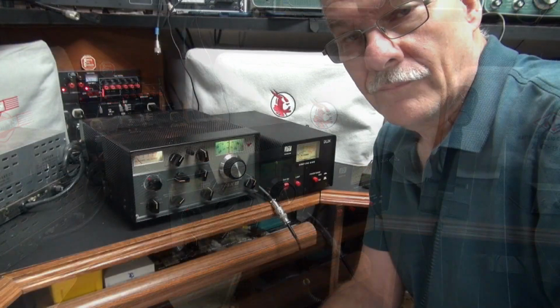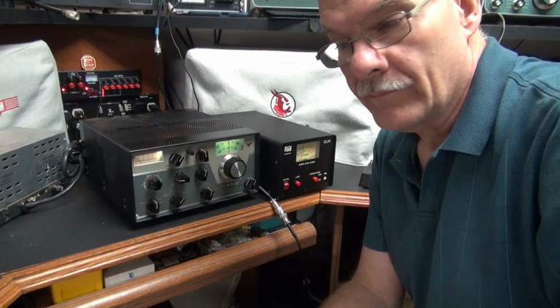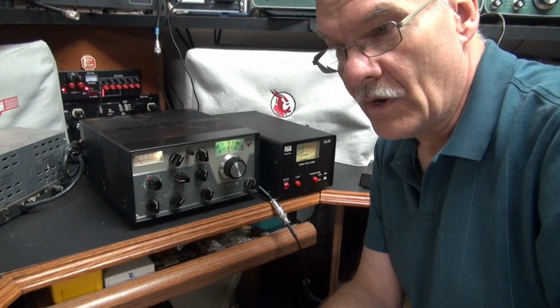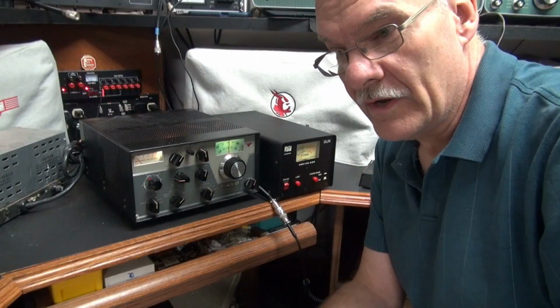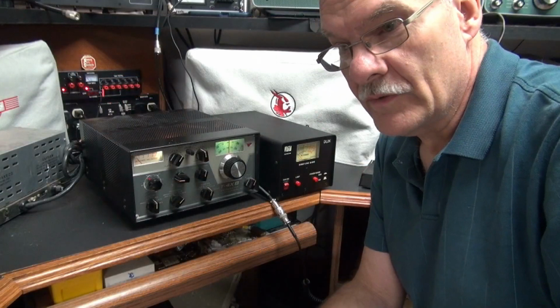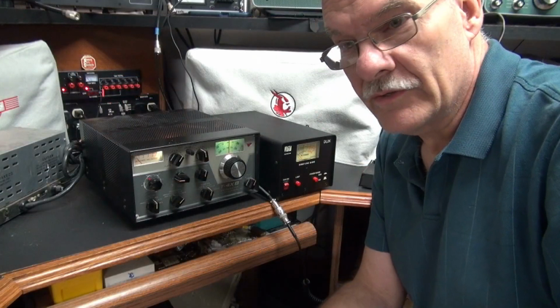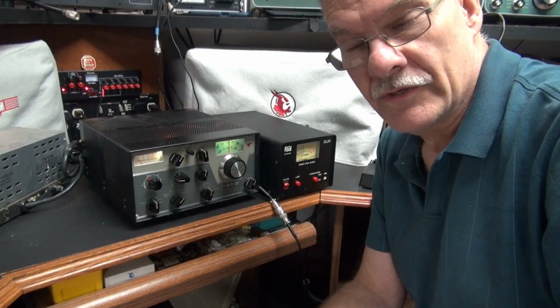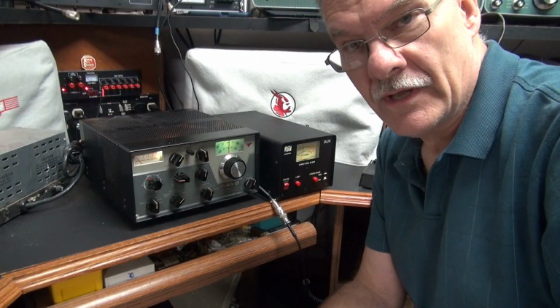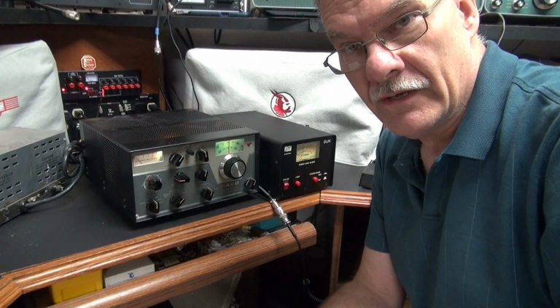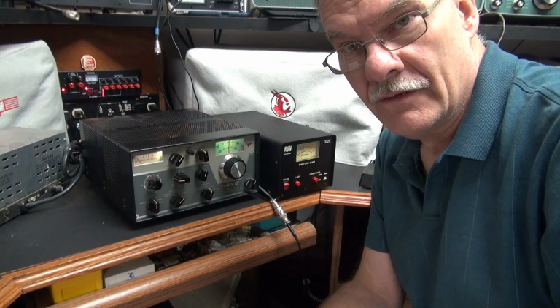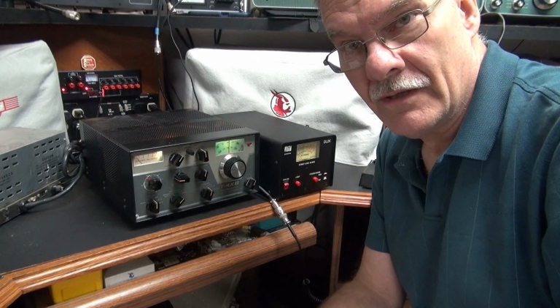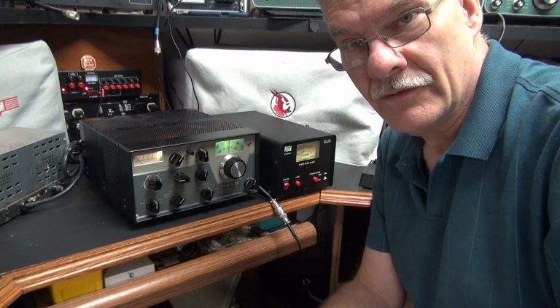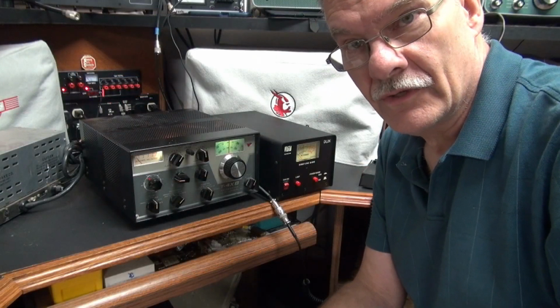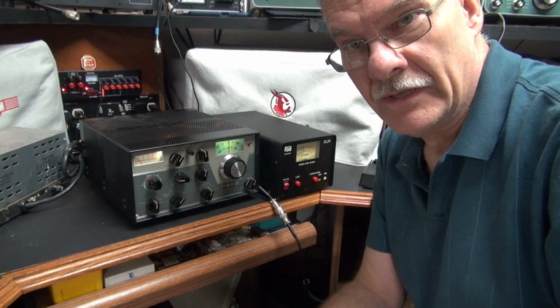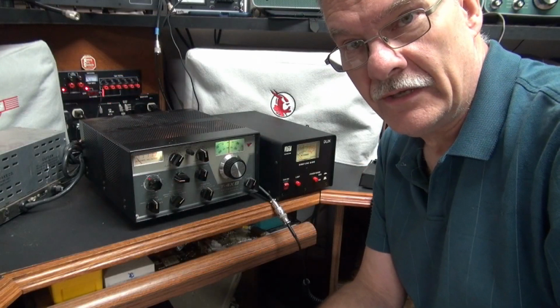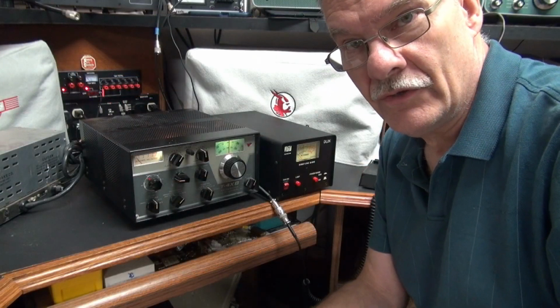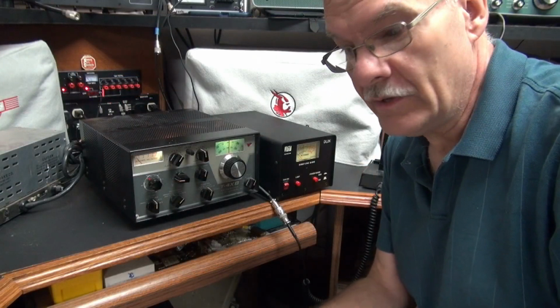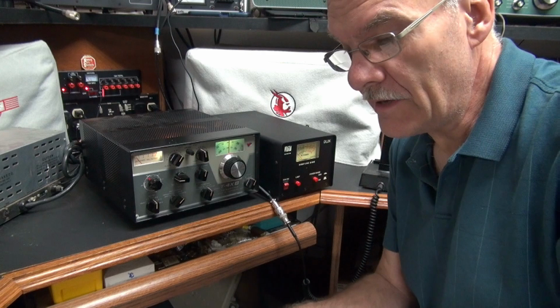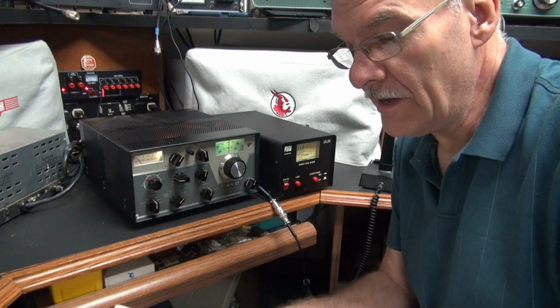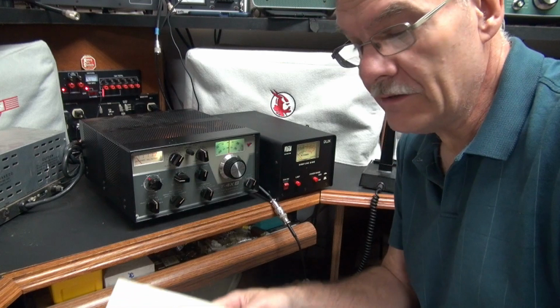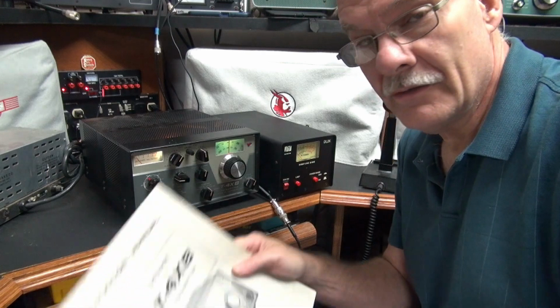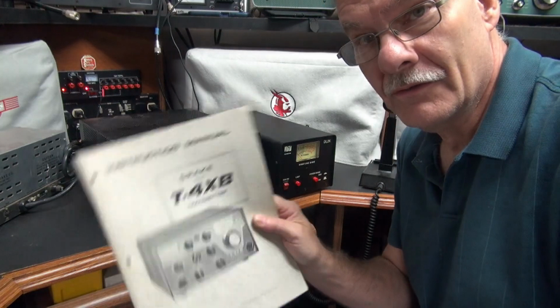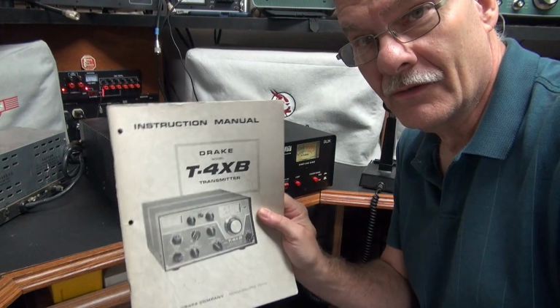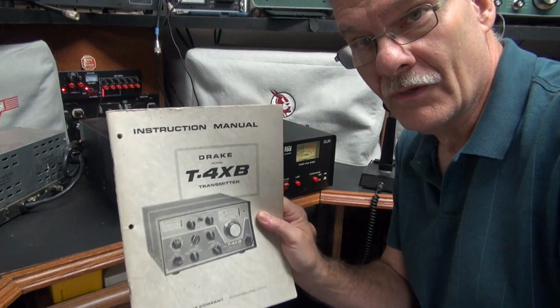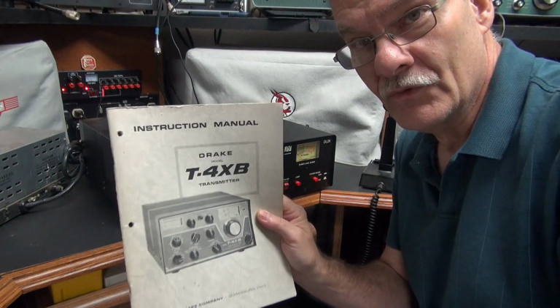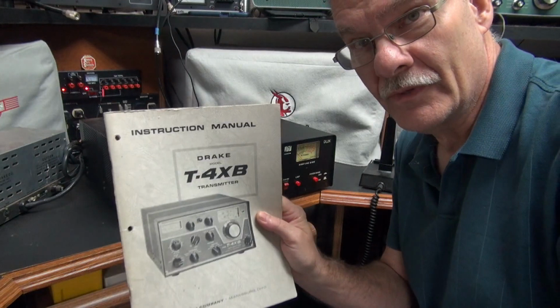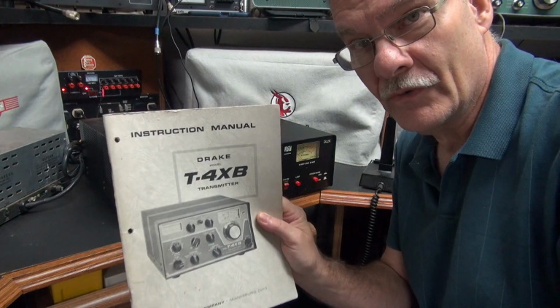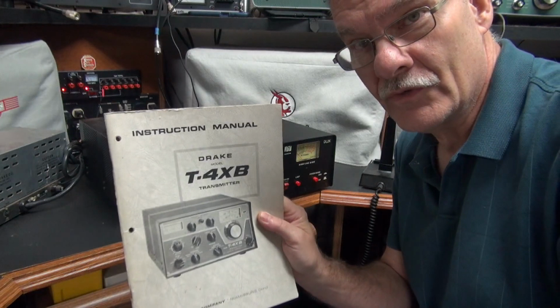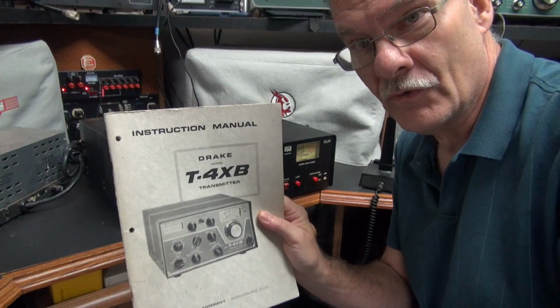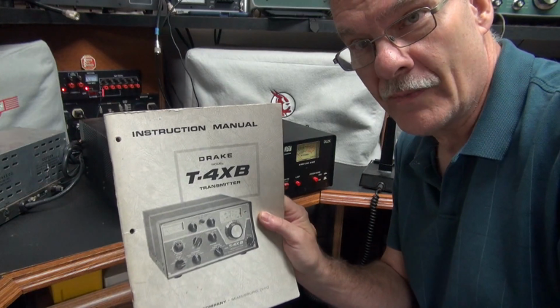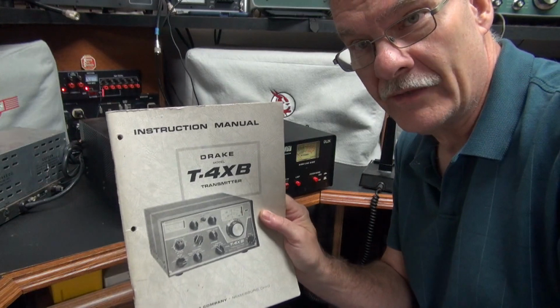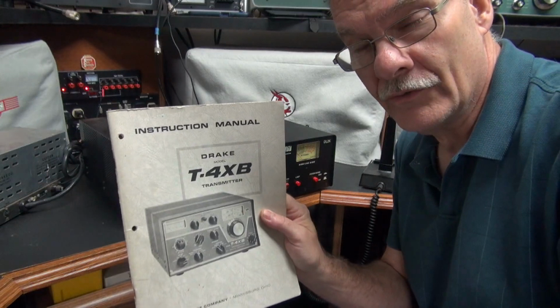Alright, so as I stated it's a clean unit and comes with the original manual.